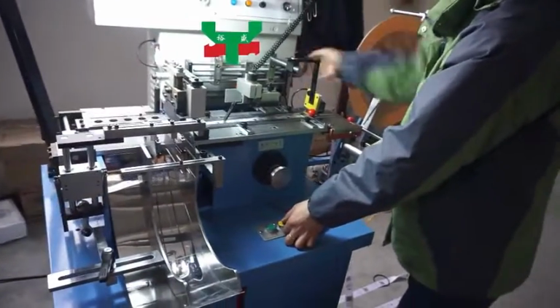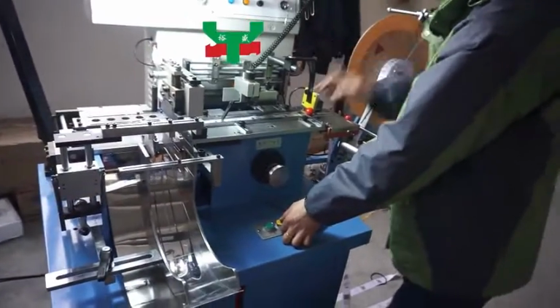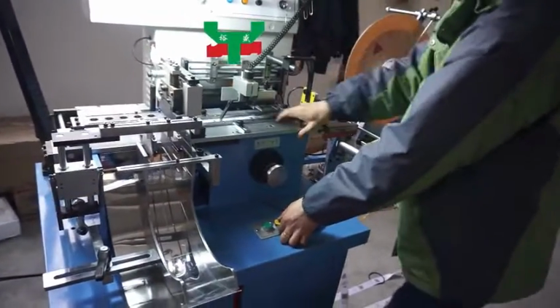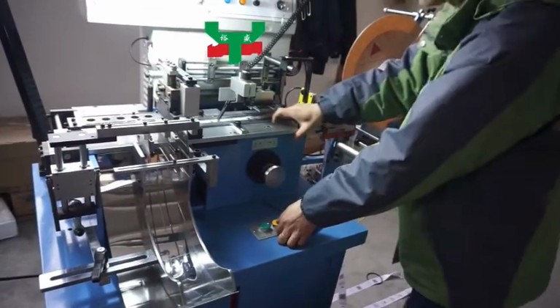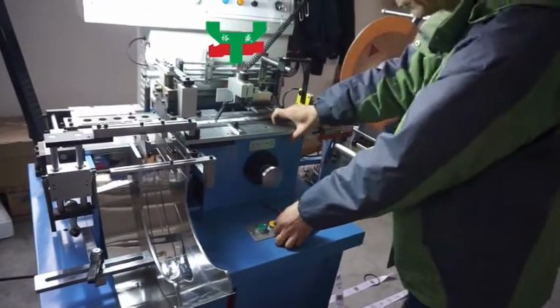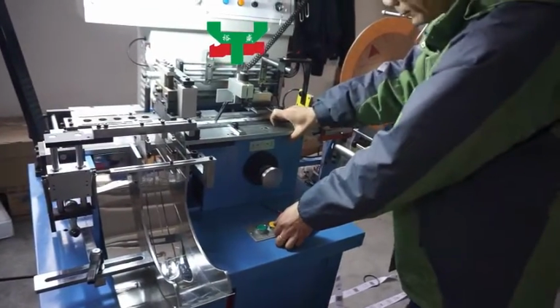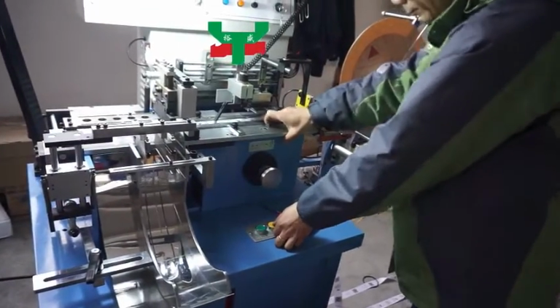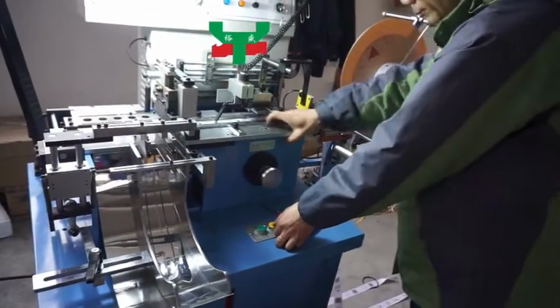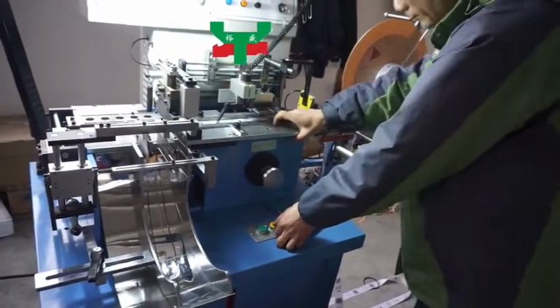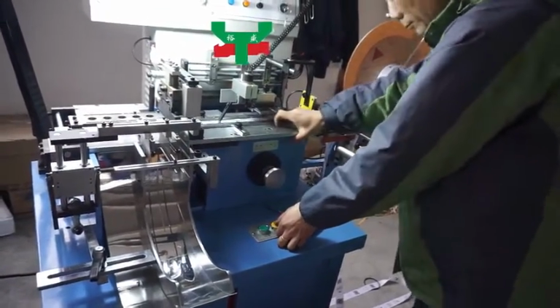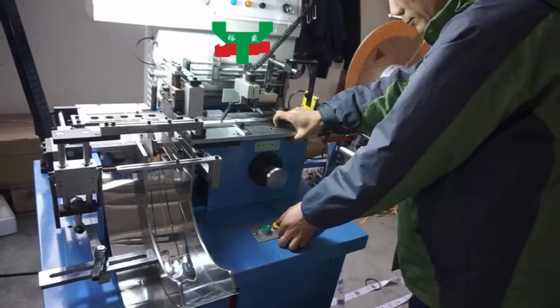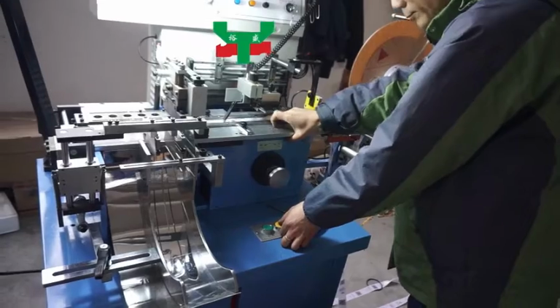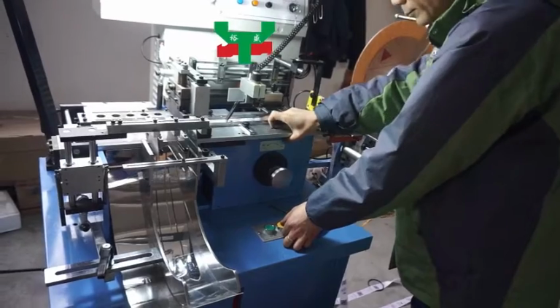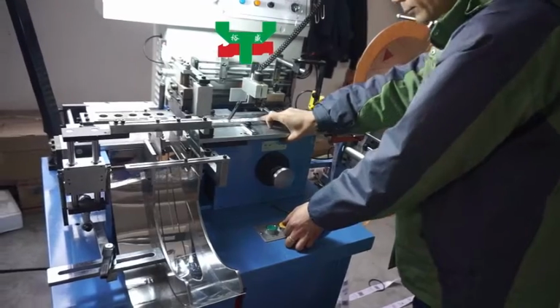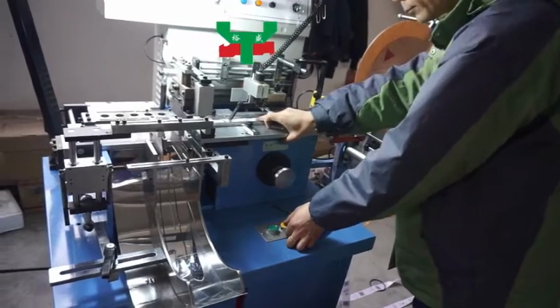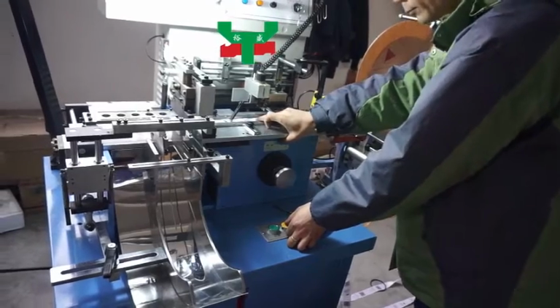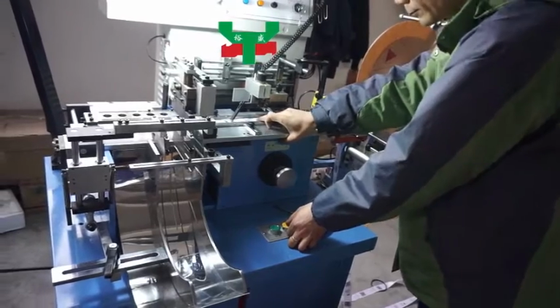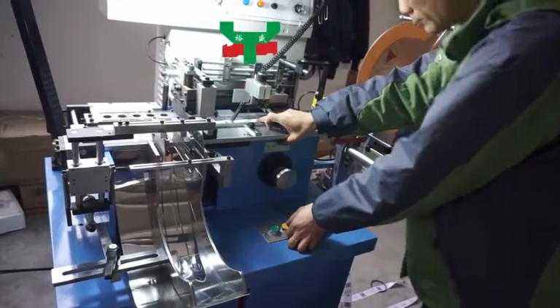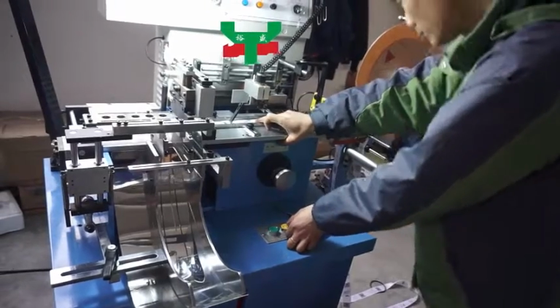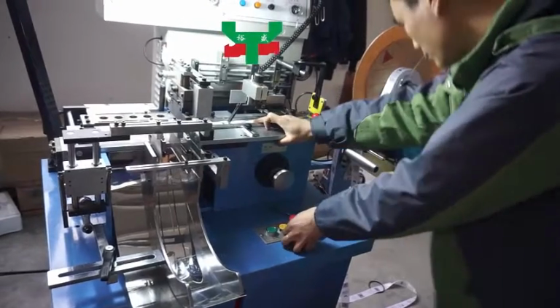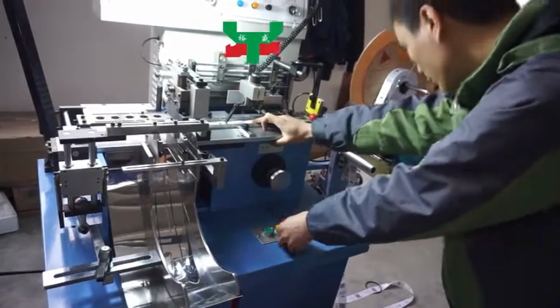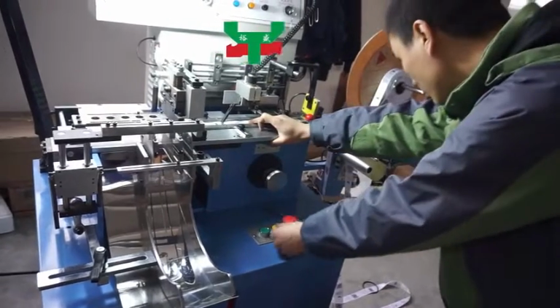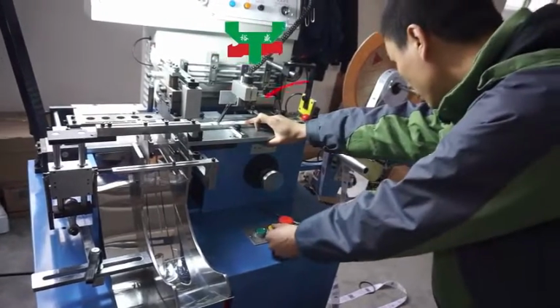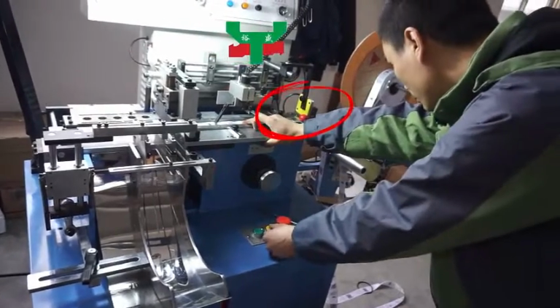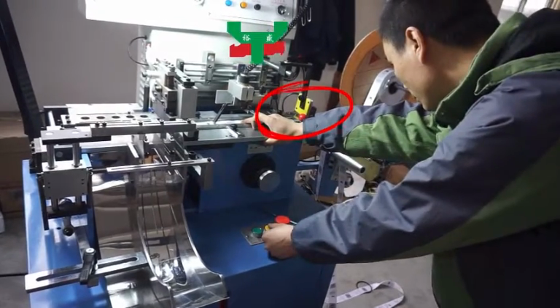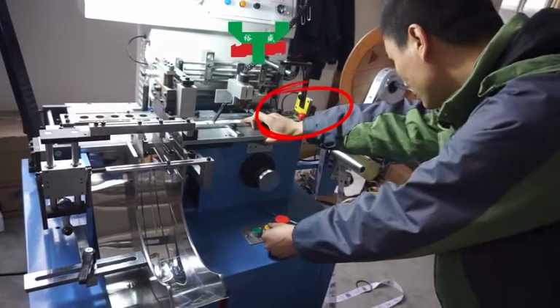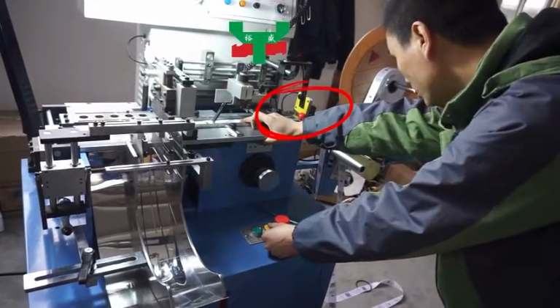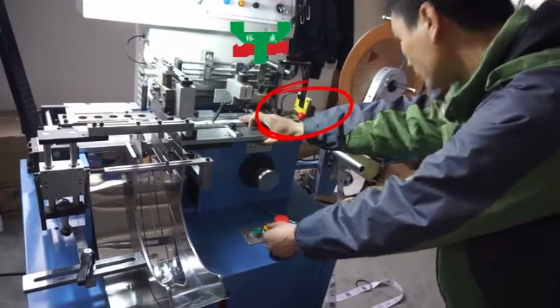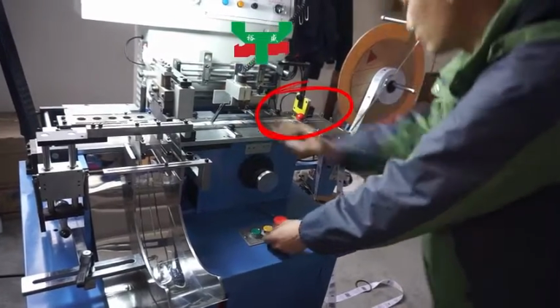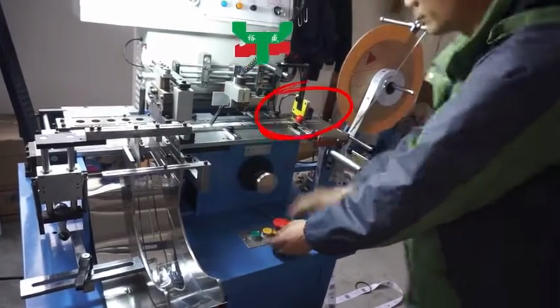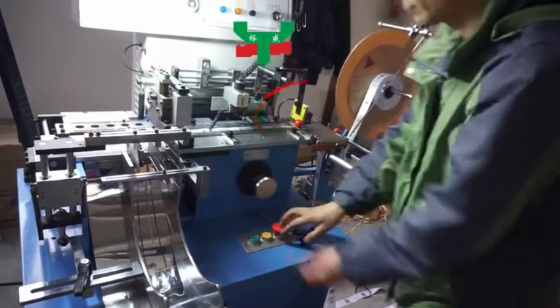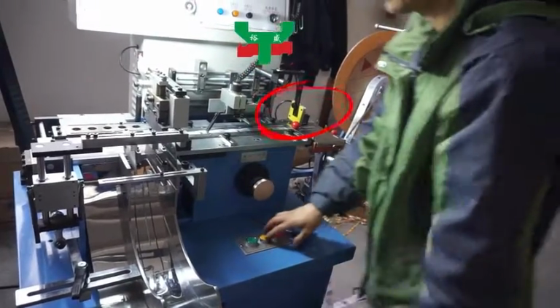Manually push the first label under the cutter. At the same time, the mark tracer cursor shall be on the mark.